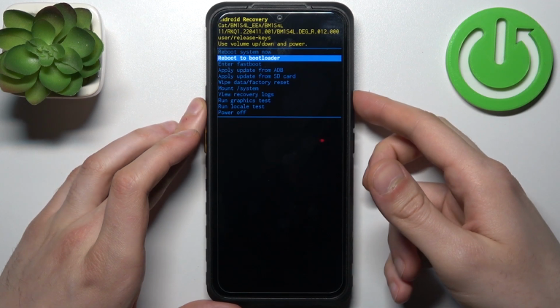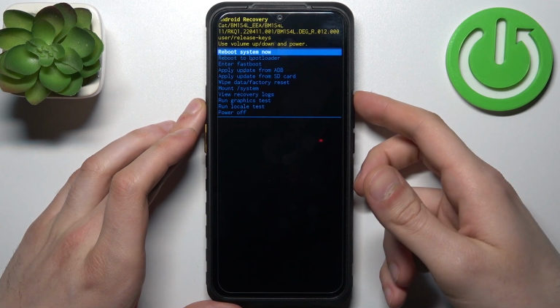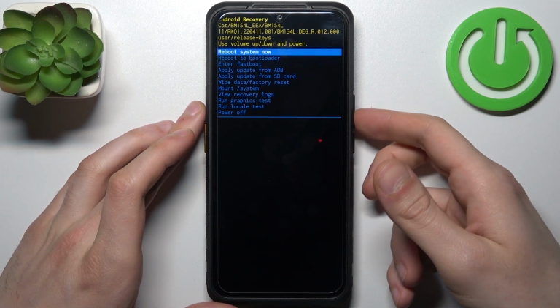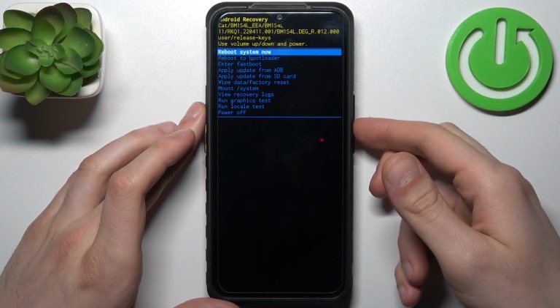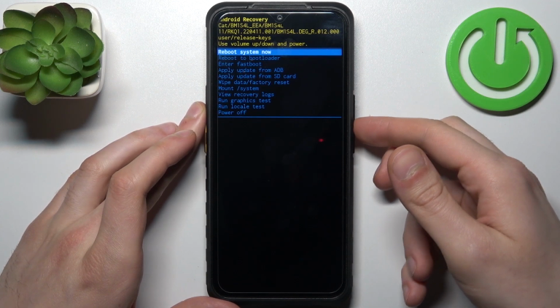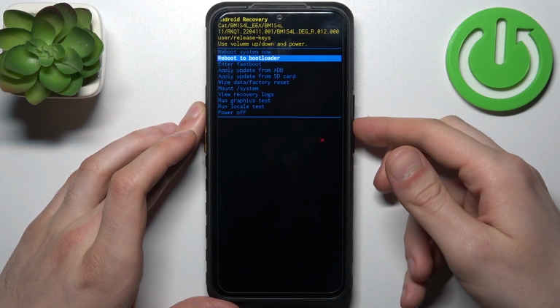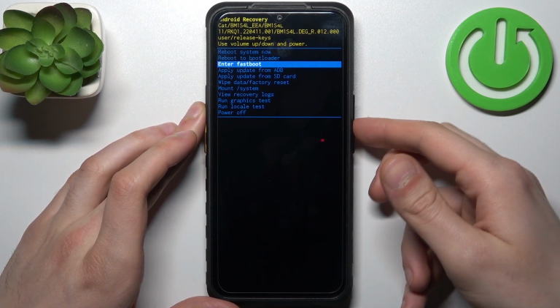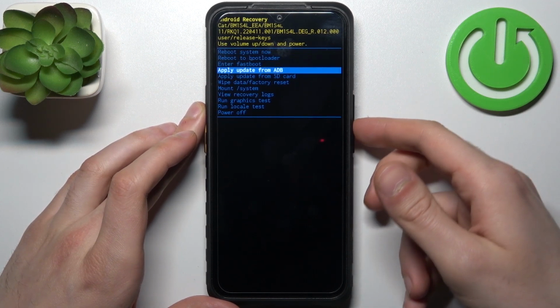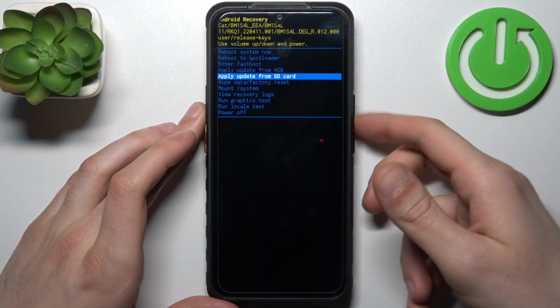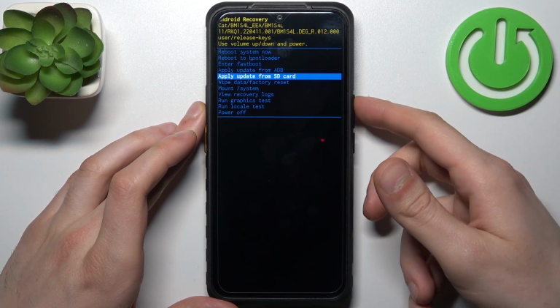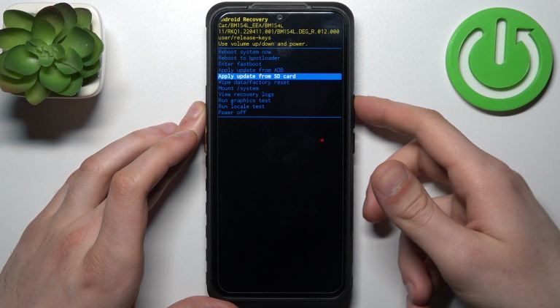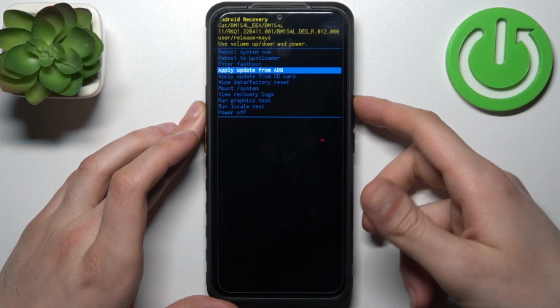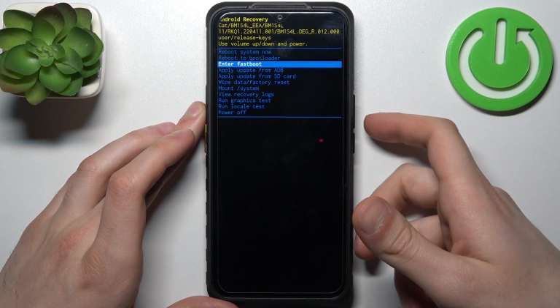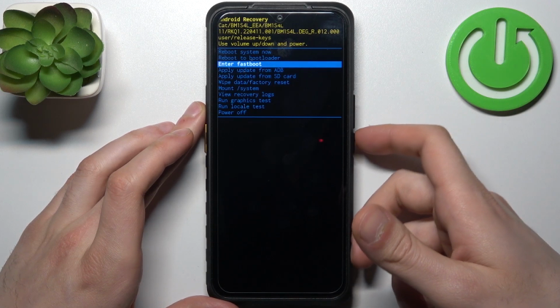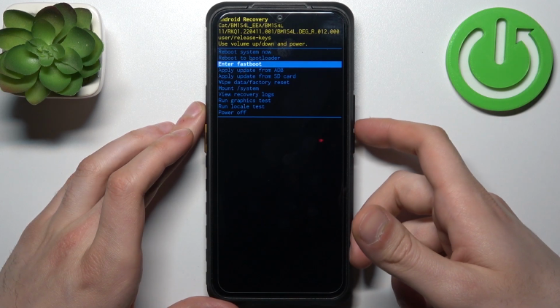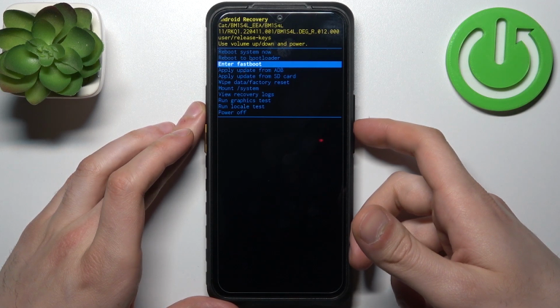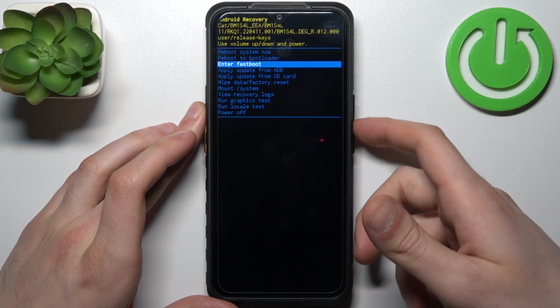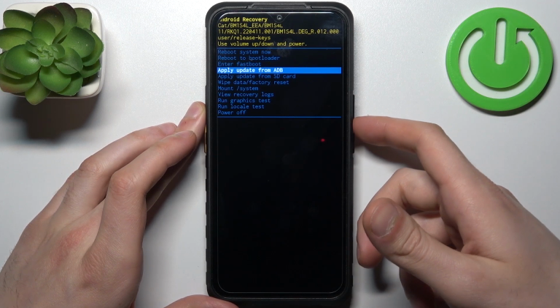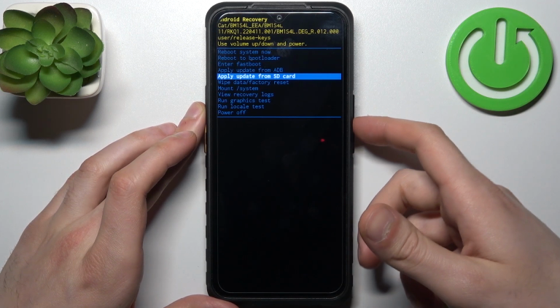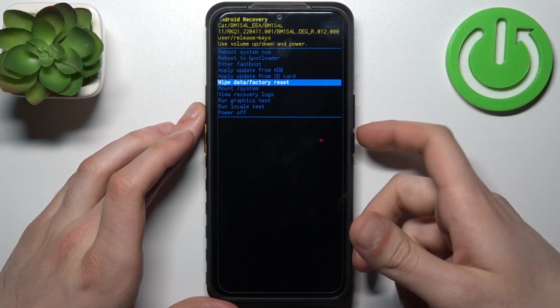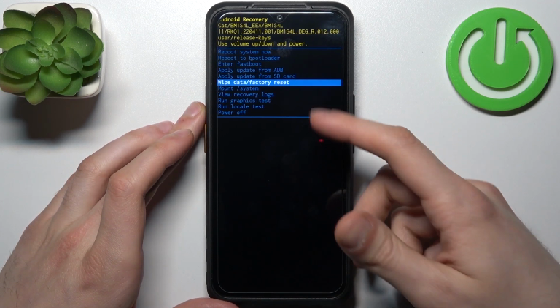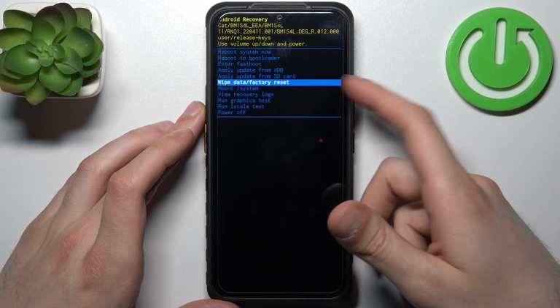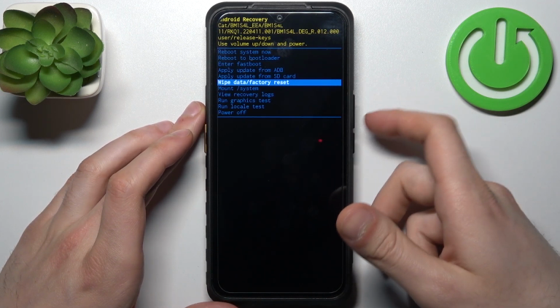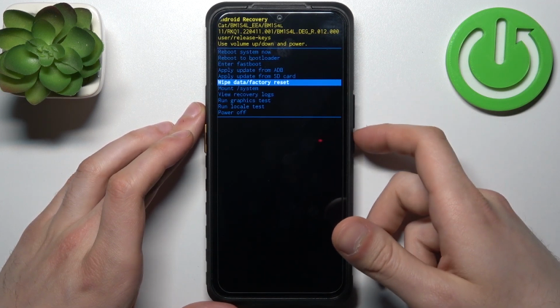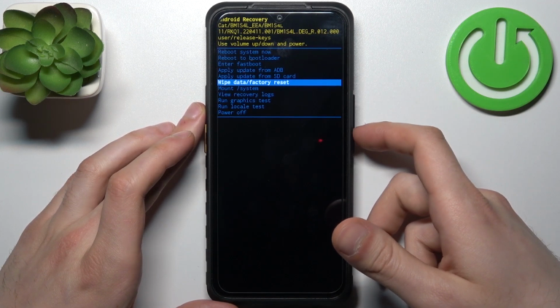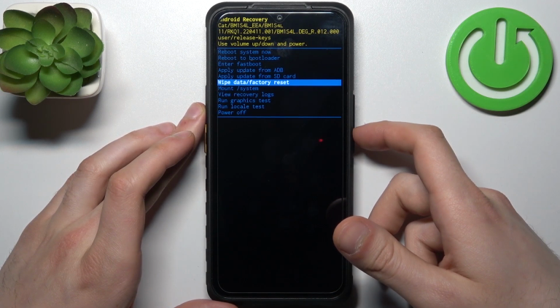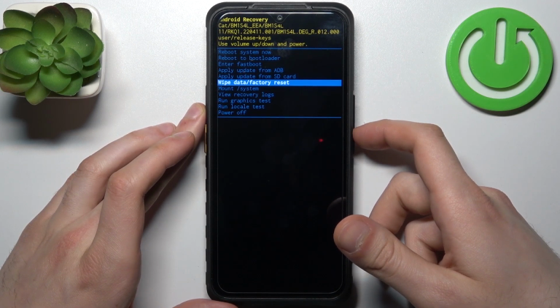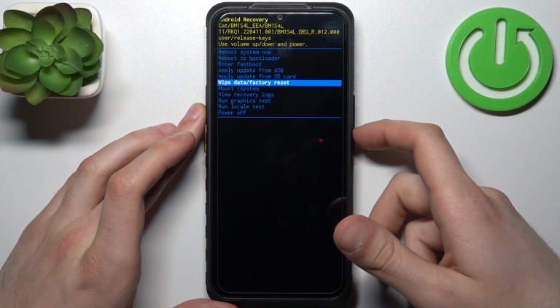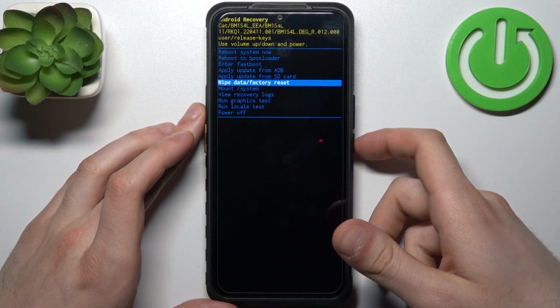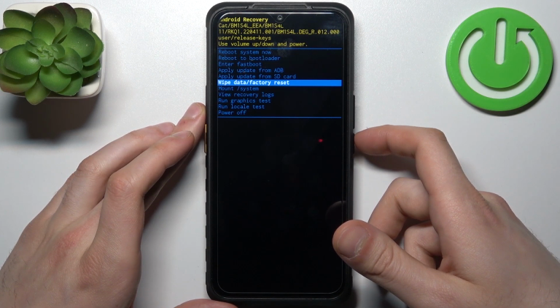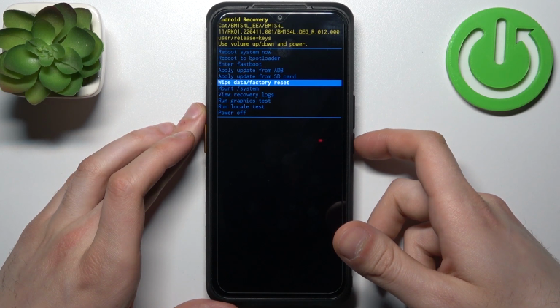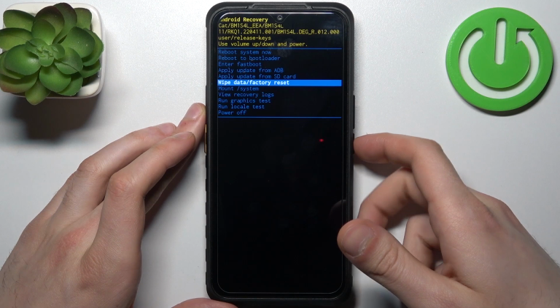In the following menu, you have to use the volume keys to navigate and the power key to select. You should select the option wipe data factory reset.